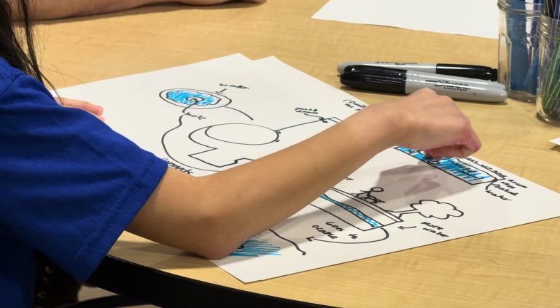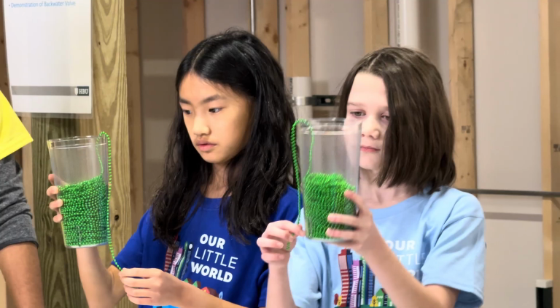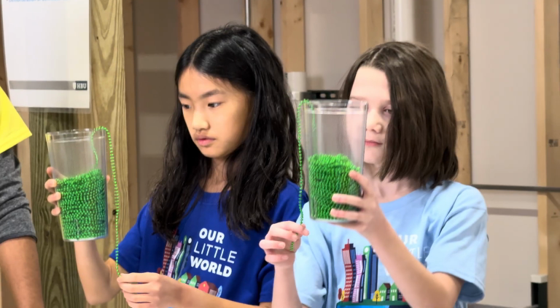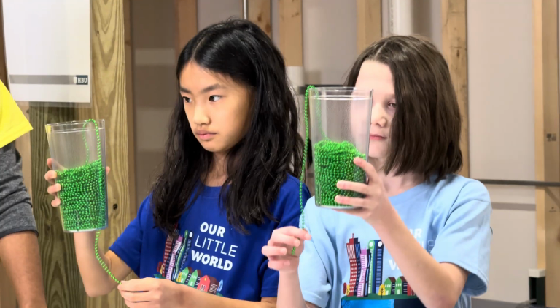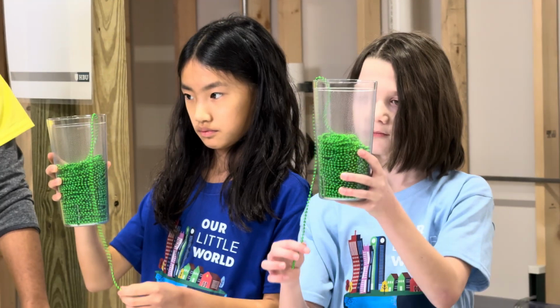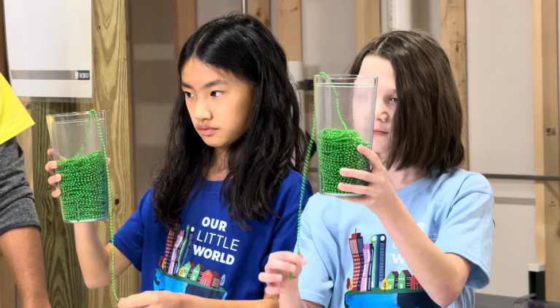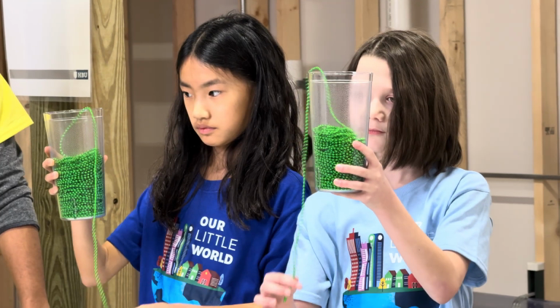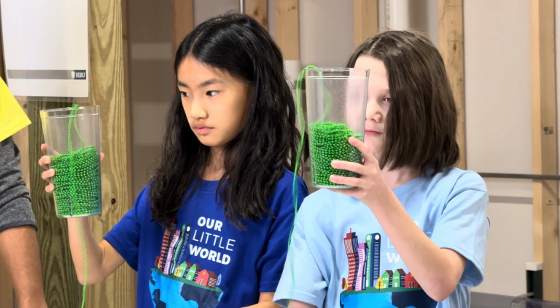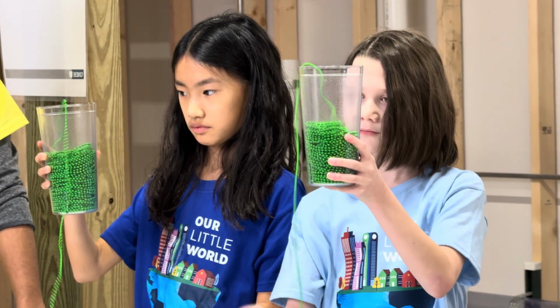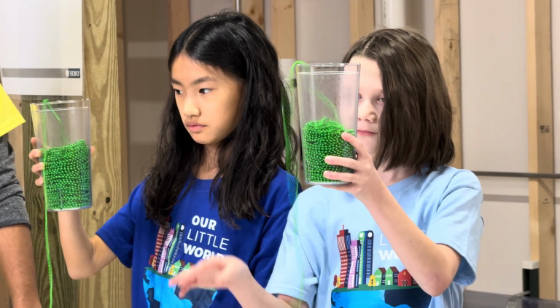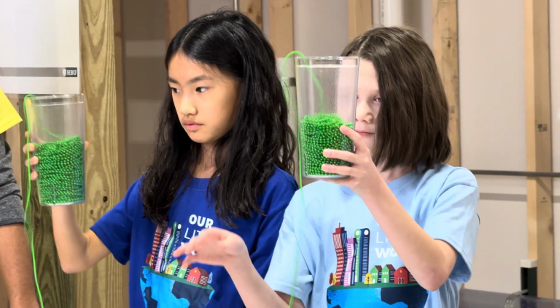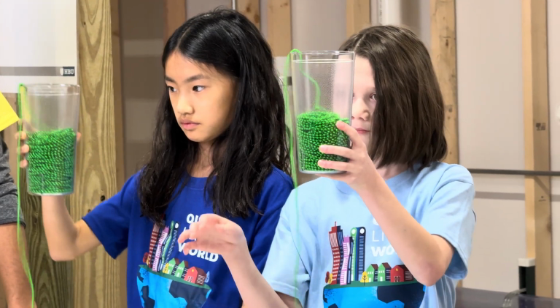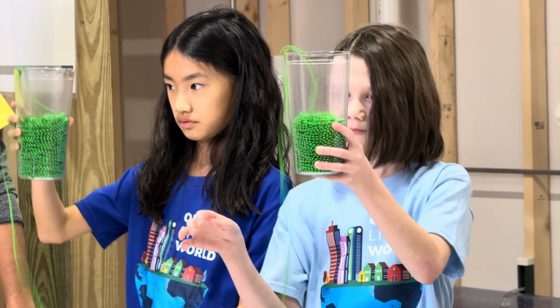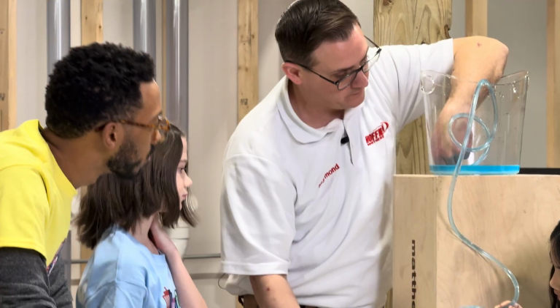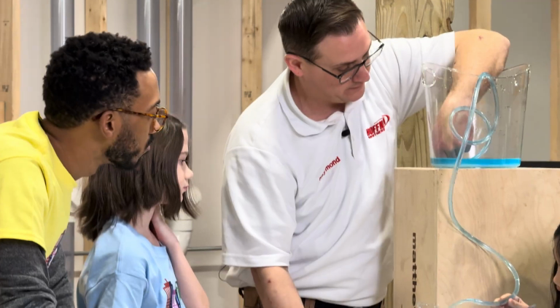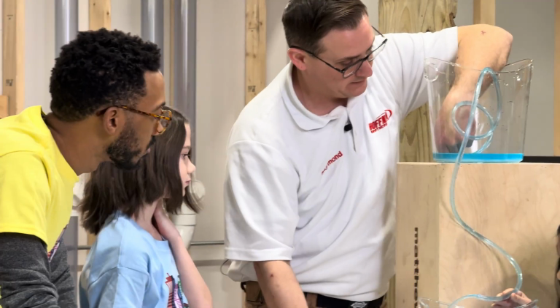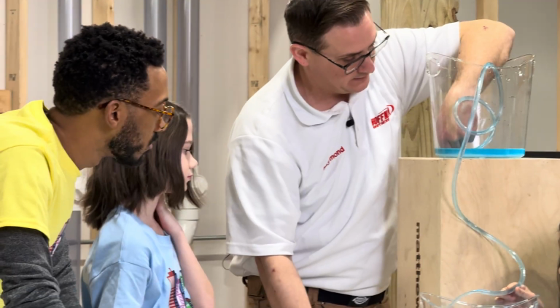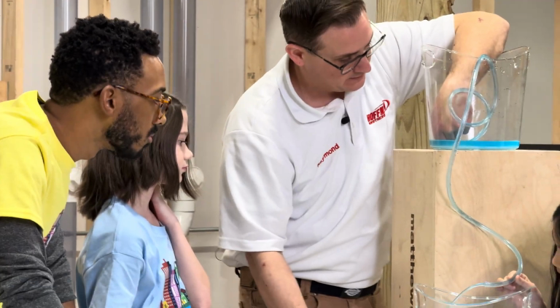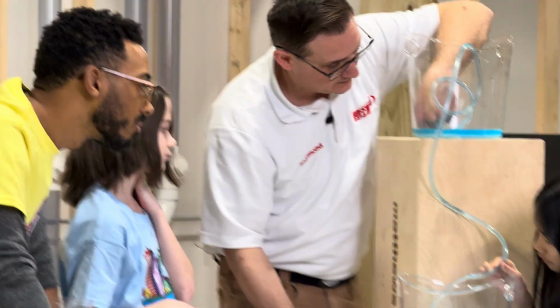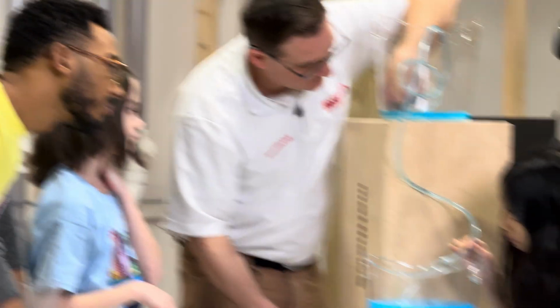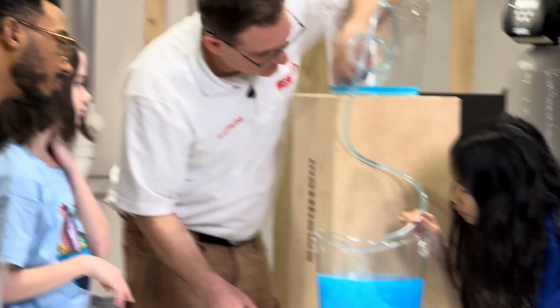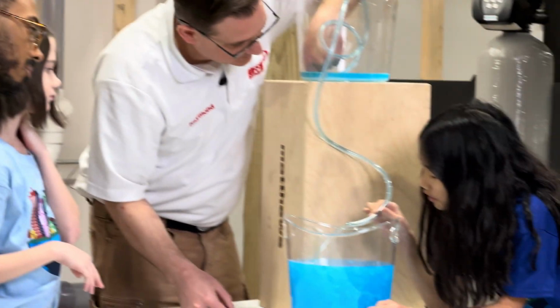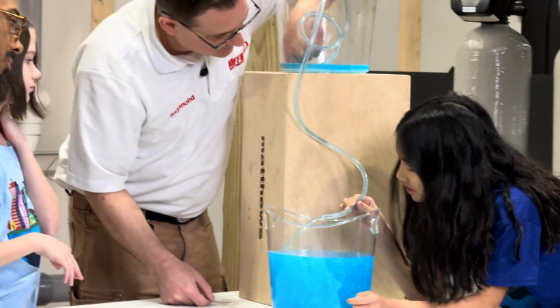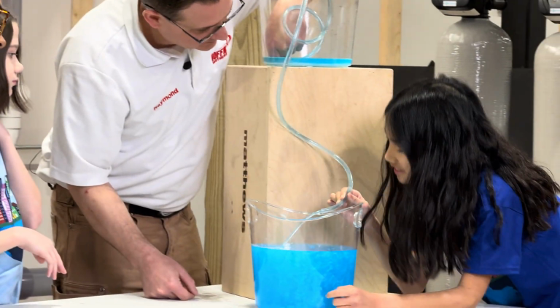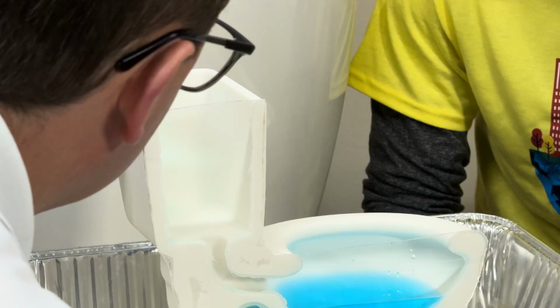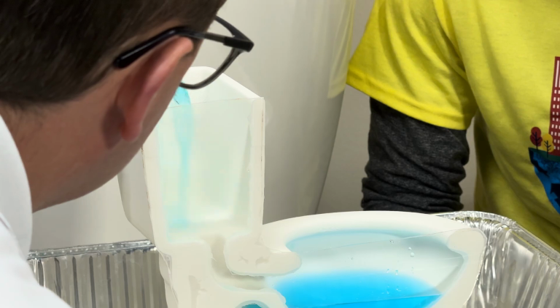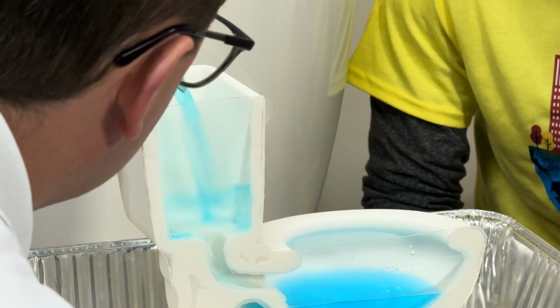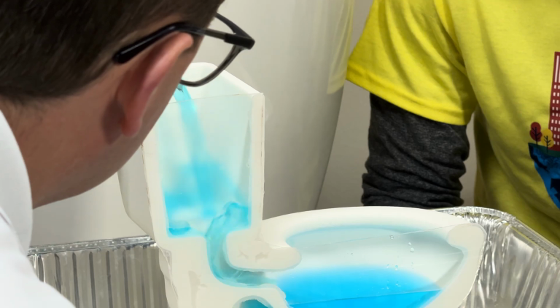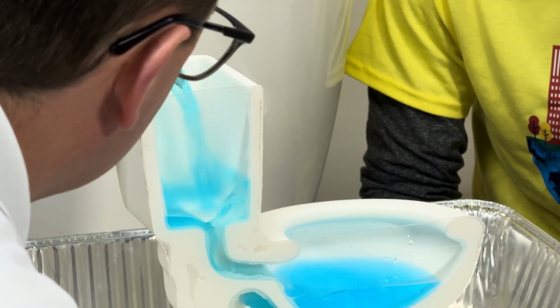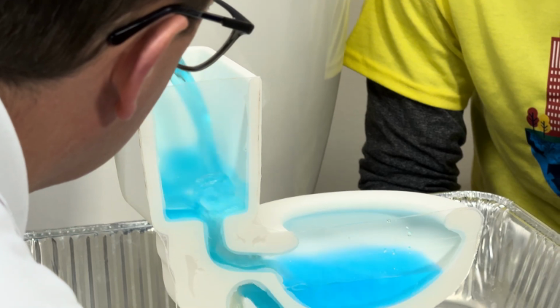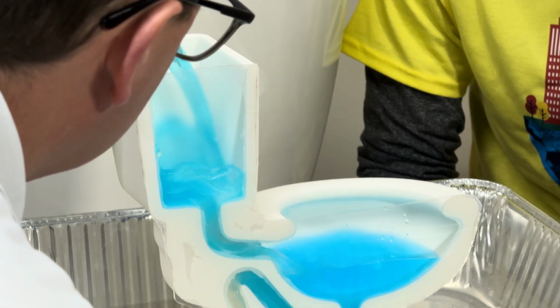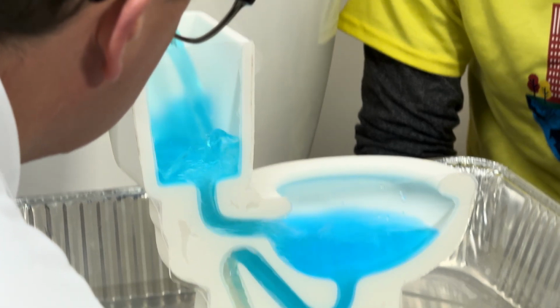Before you watch this video, you may want to watch the video where we learn how a toilet works first.